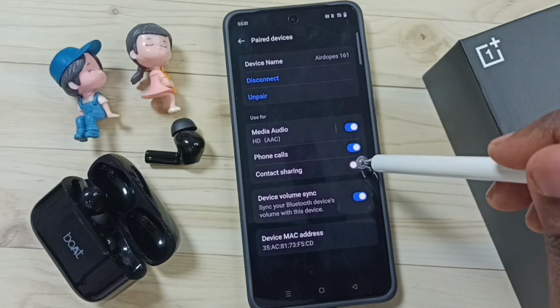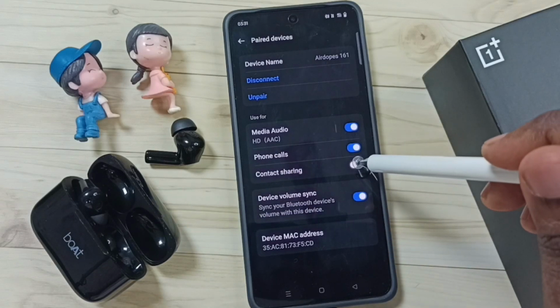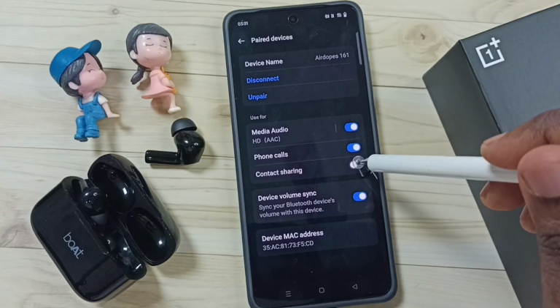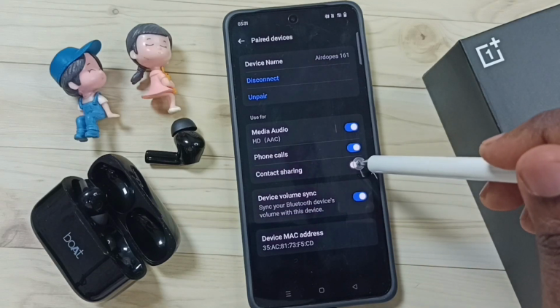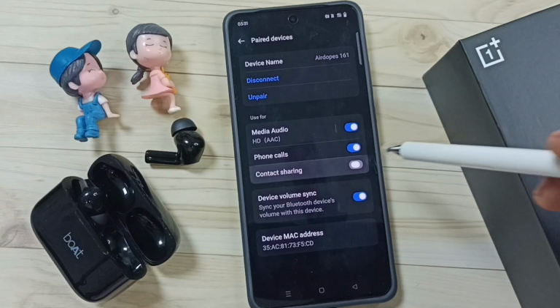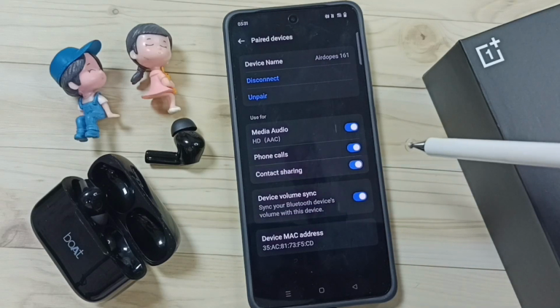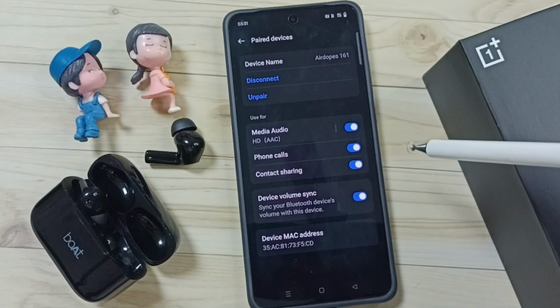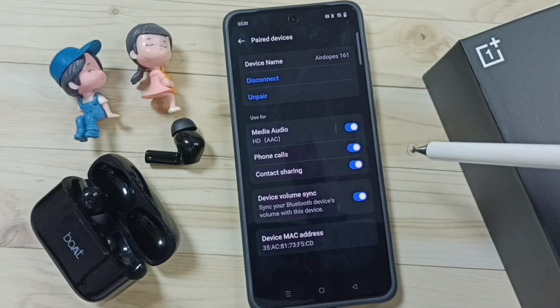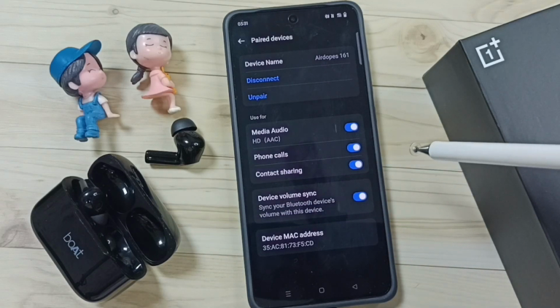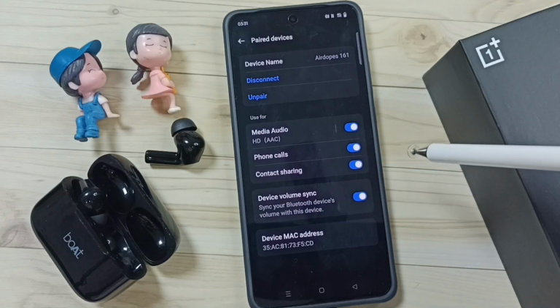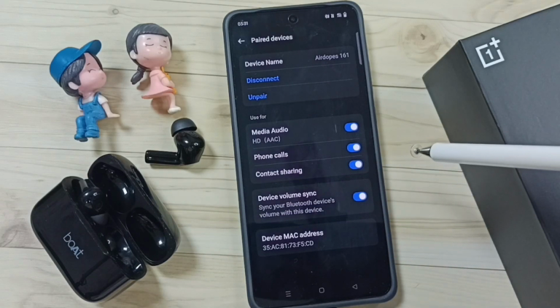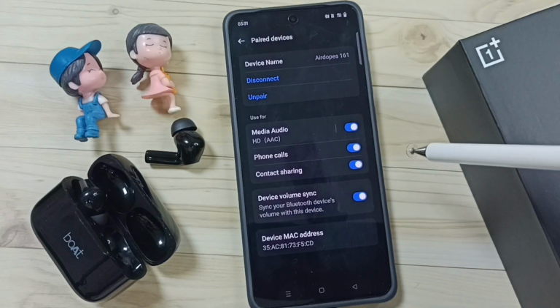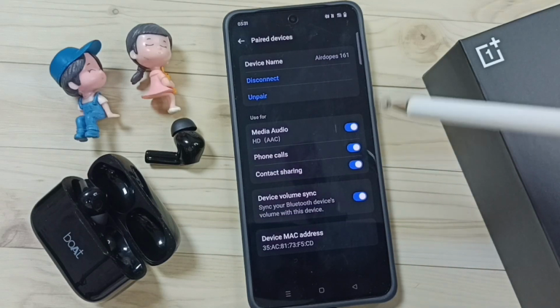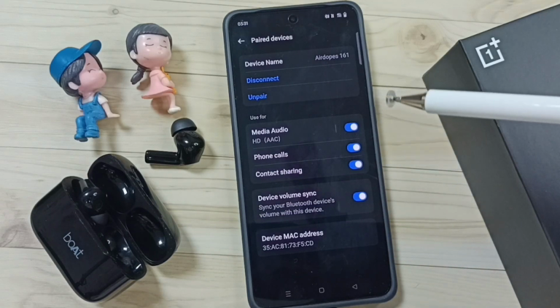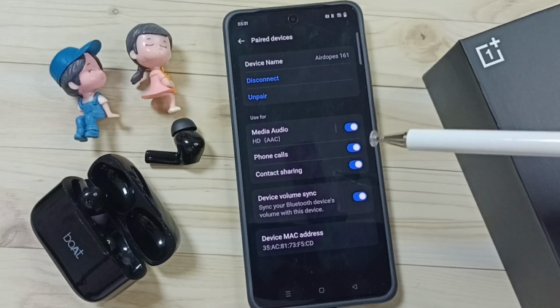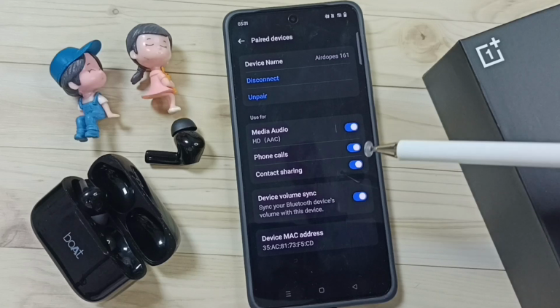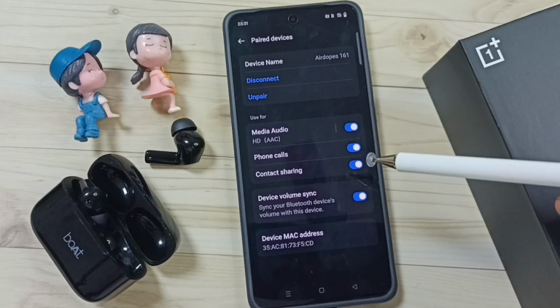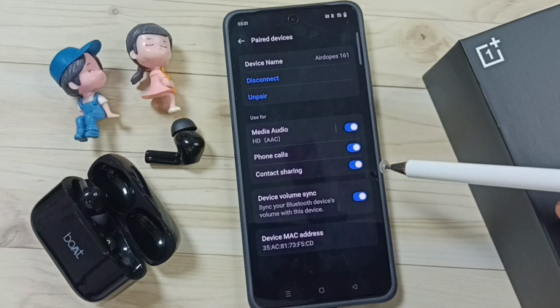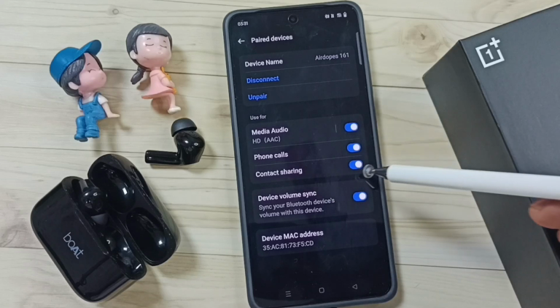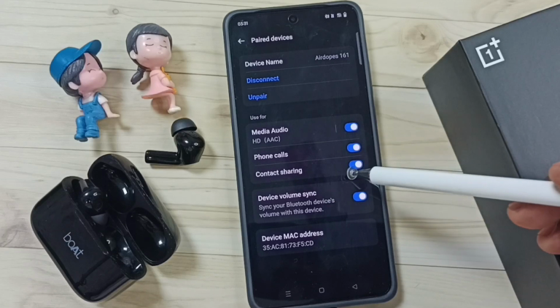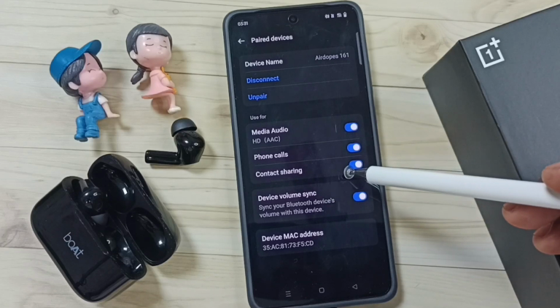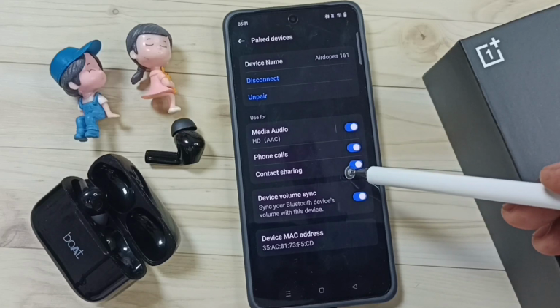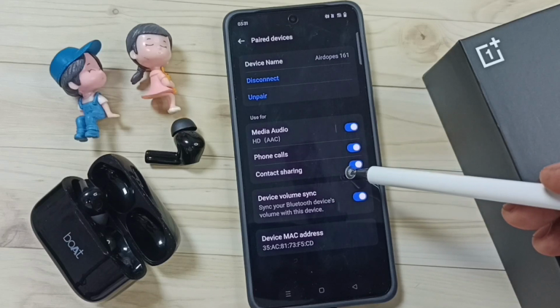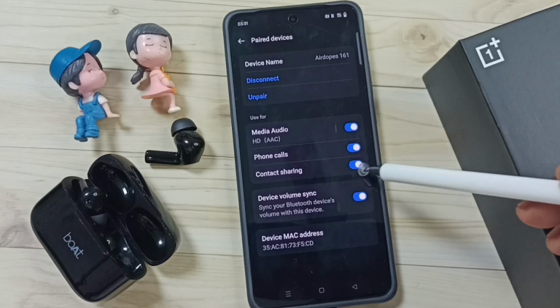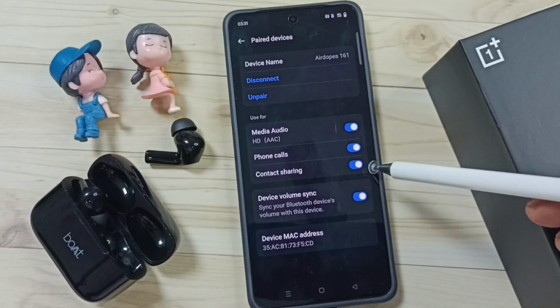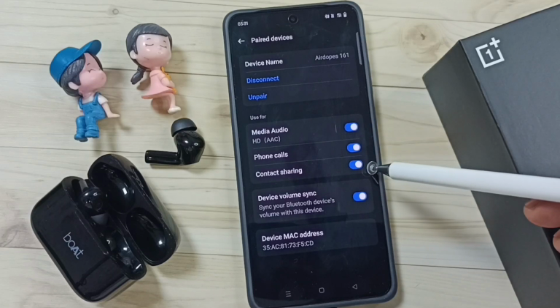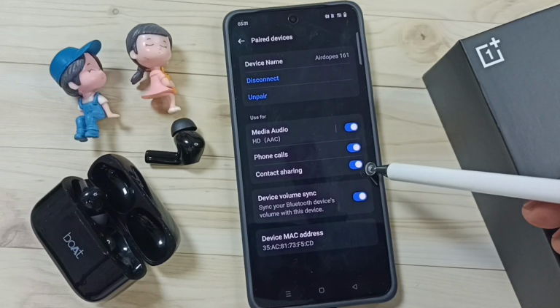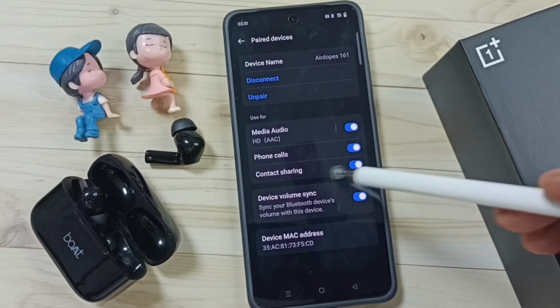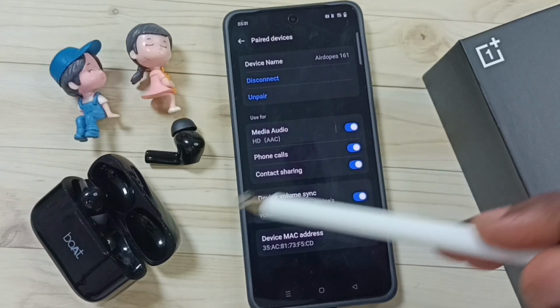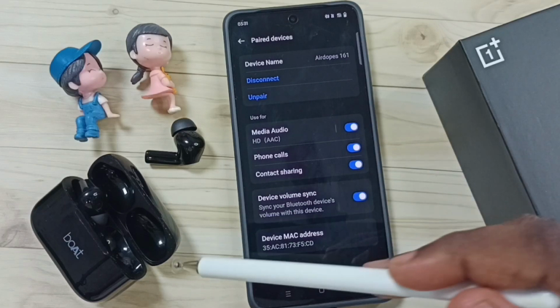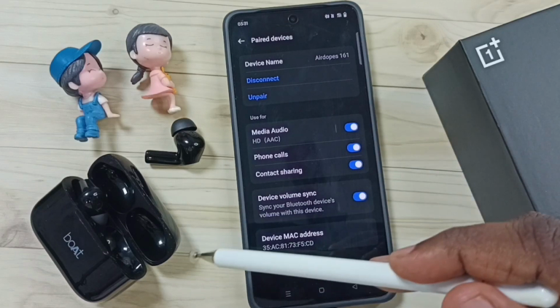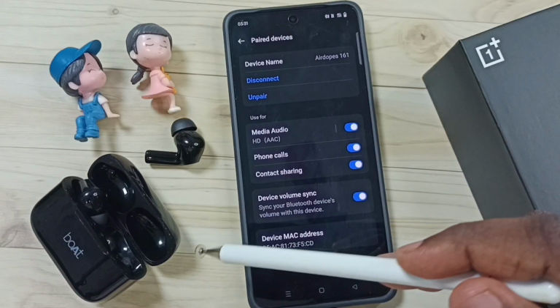Let me enable that. So this way we can enable contact sharing for a Bluetooth device.